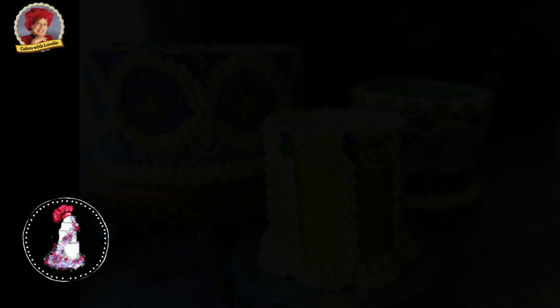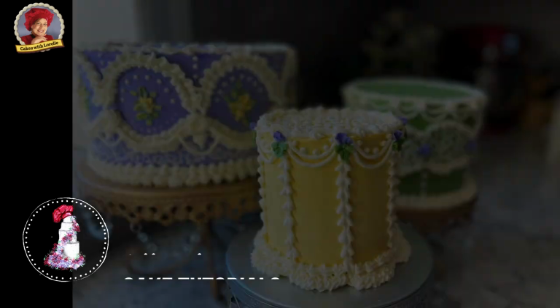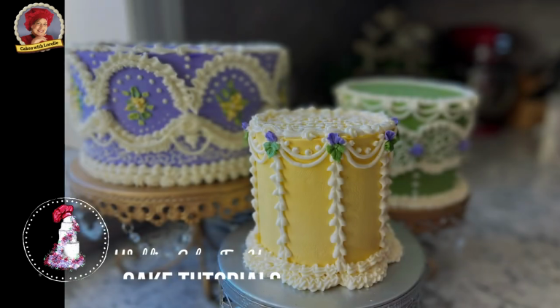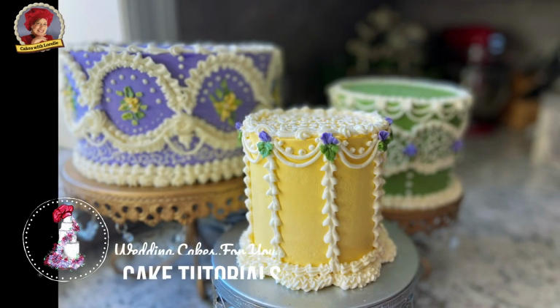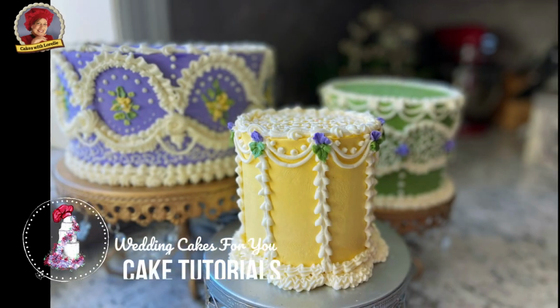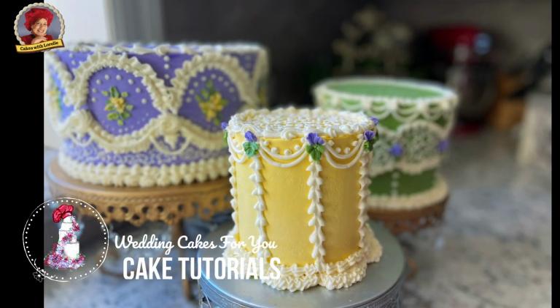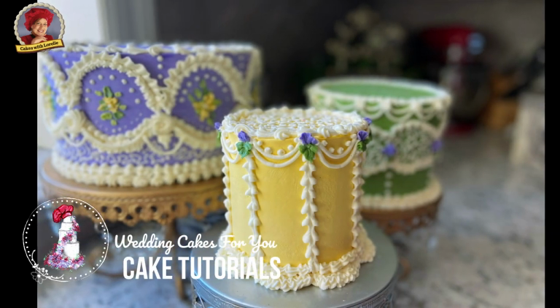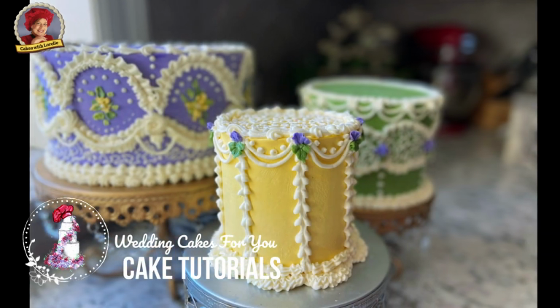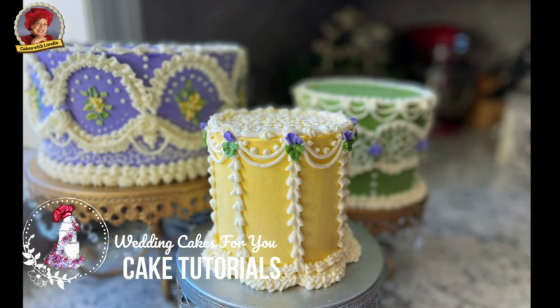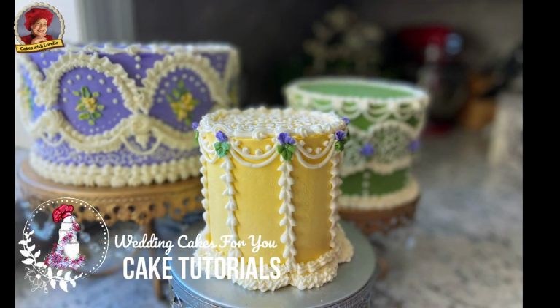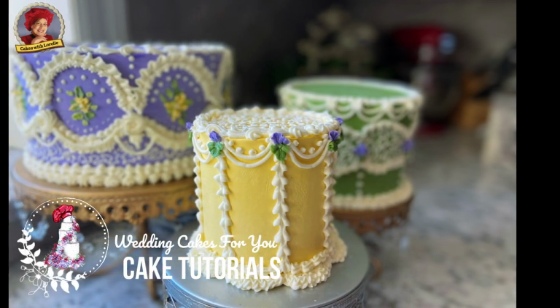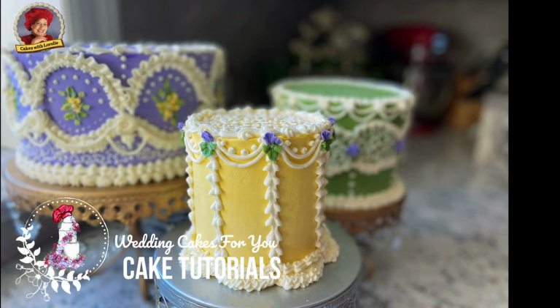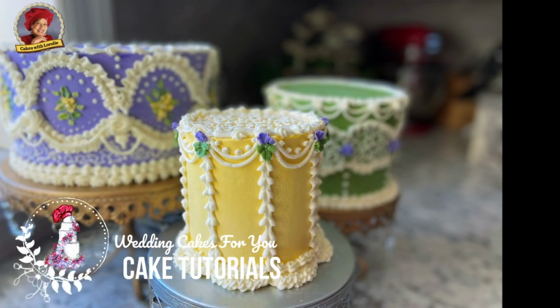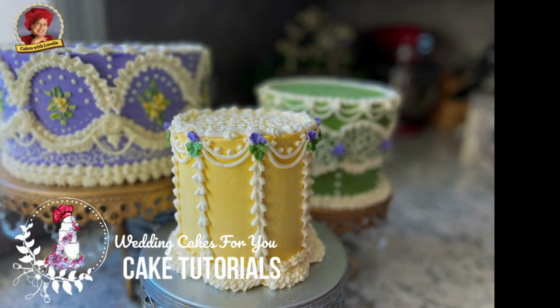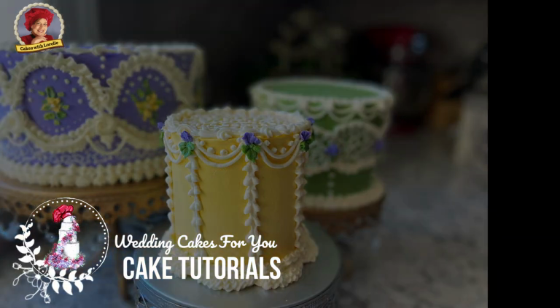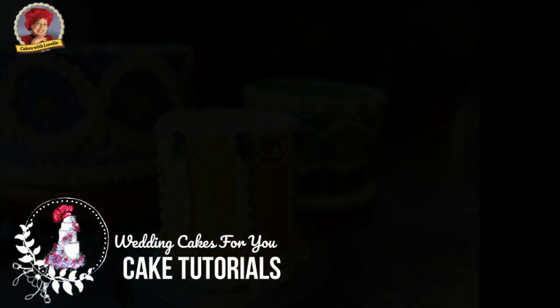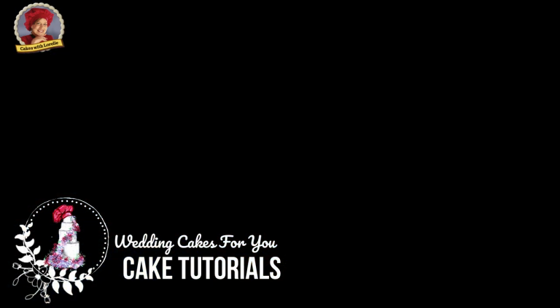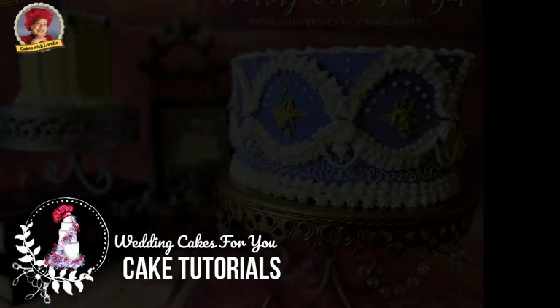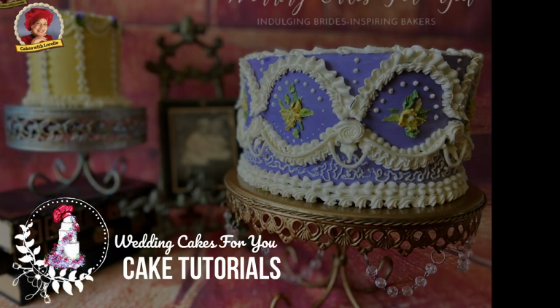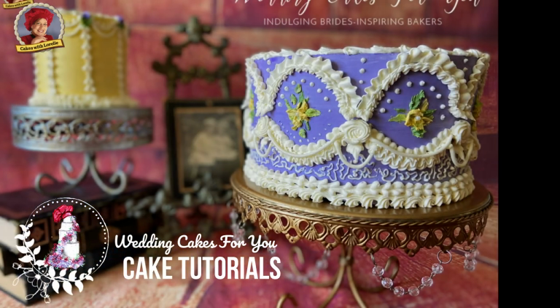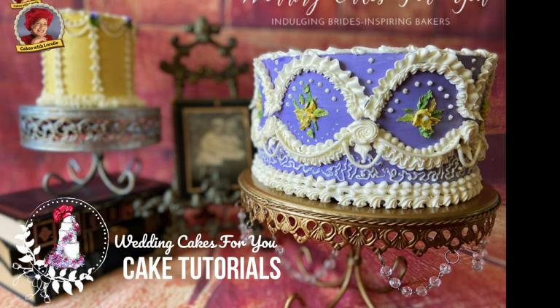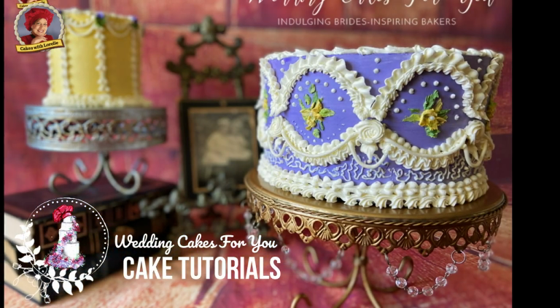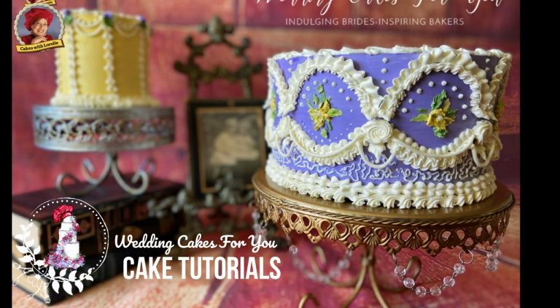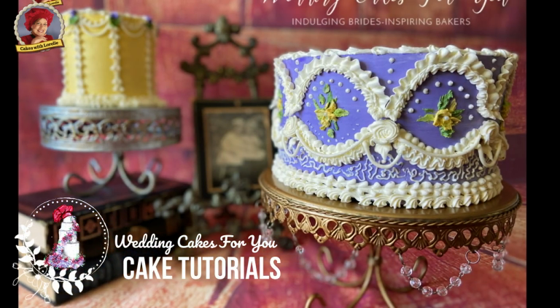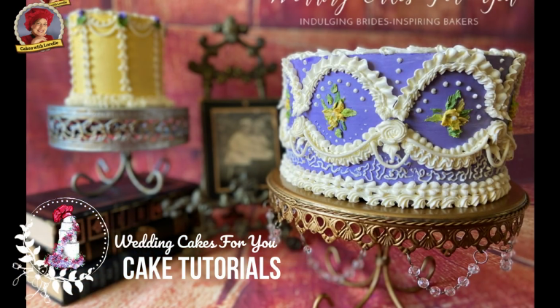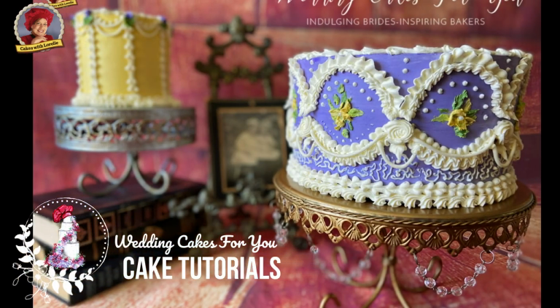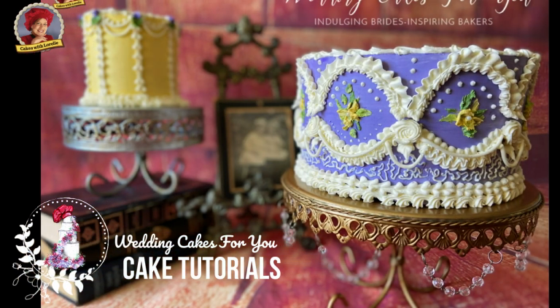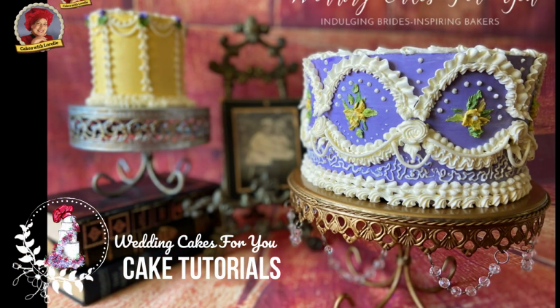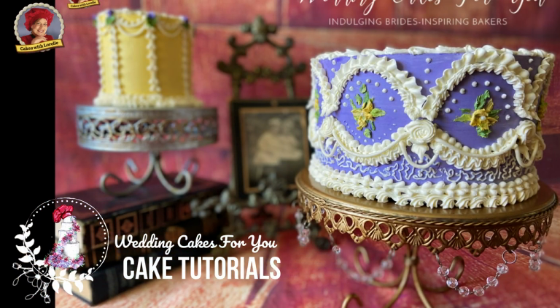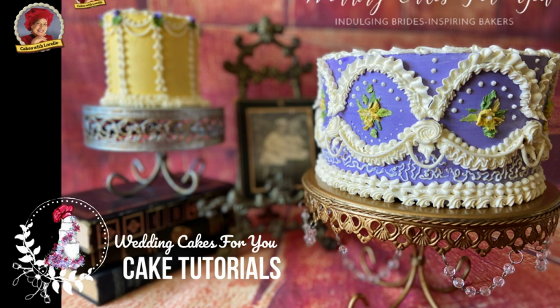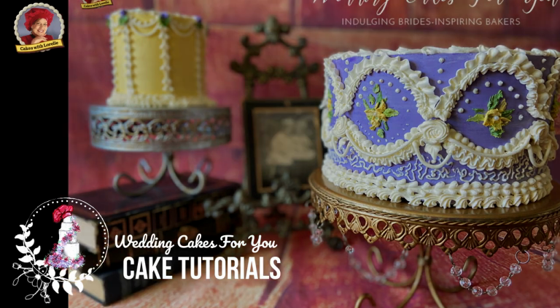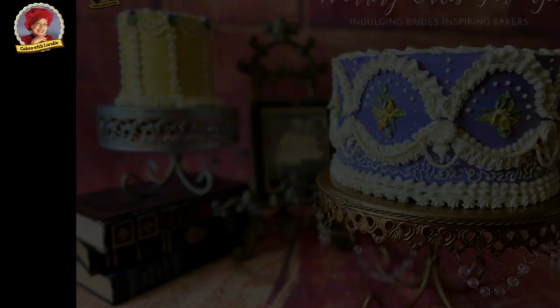In this cake tutorial you're going to see how to pipe these colorful, beautiful Victorian style cakes with buttercream.